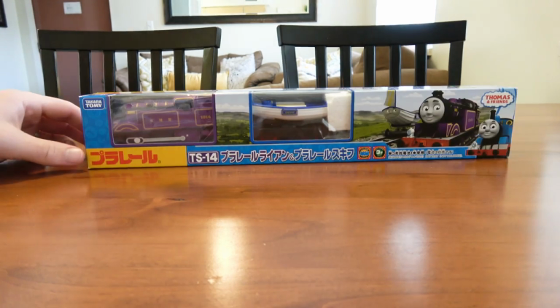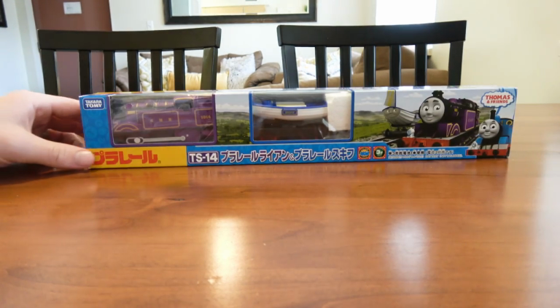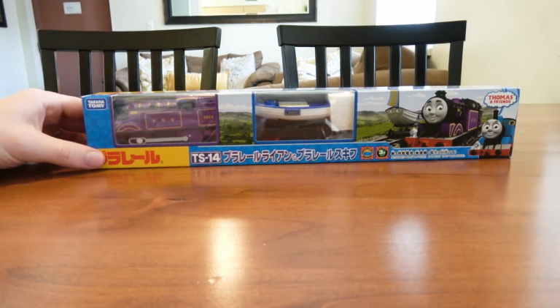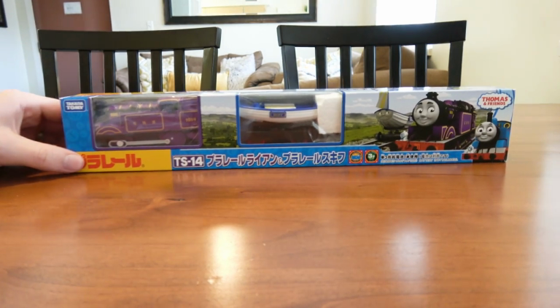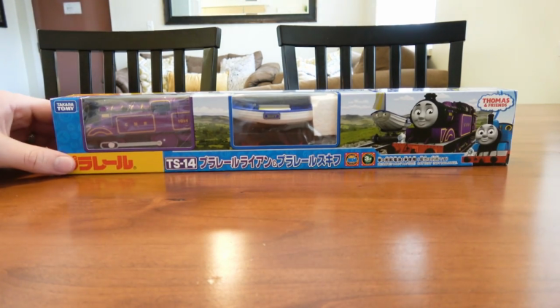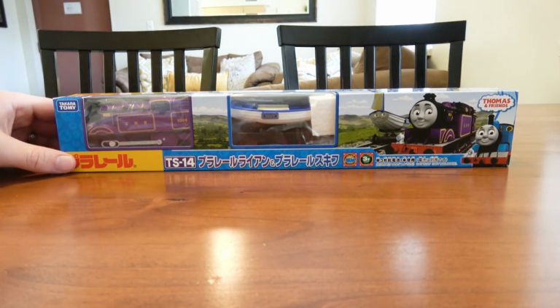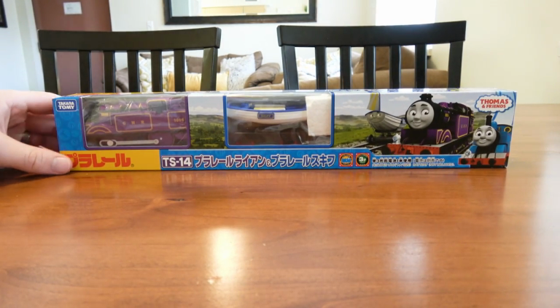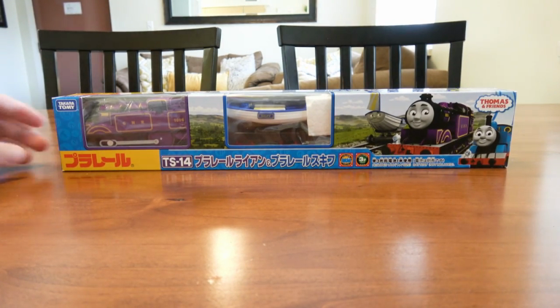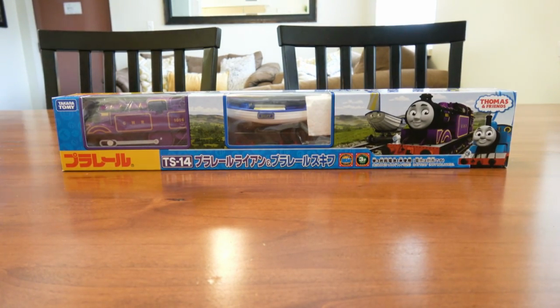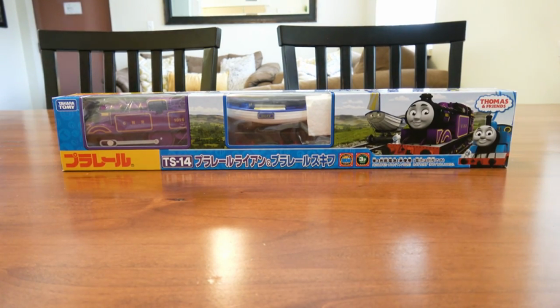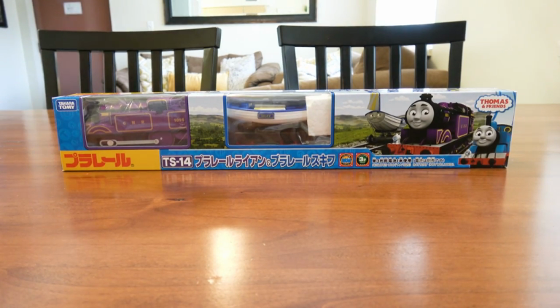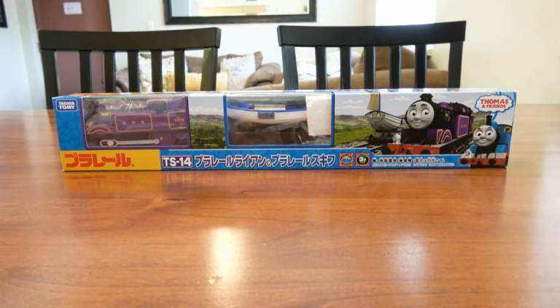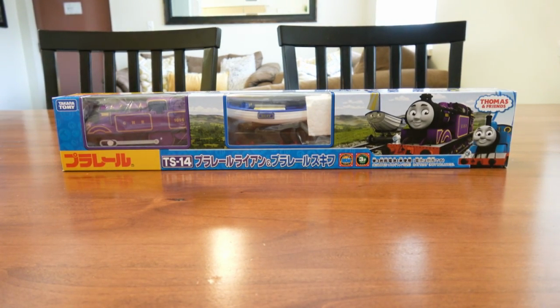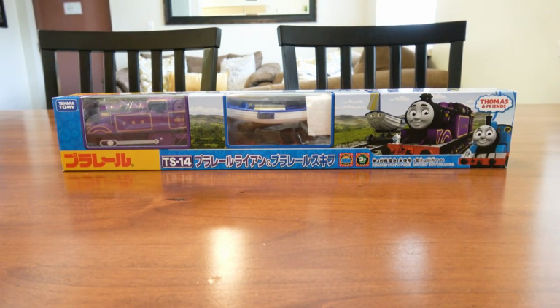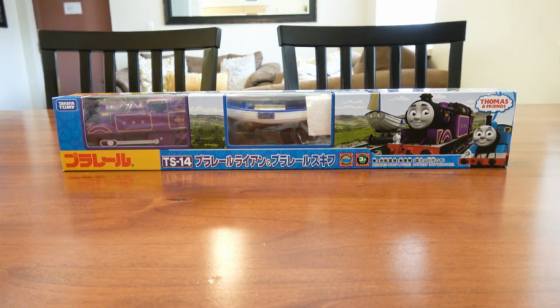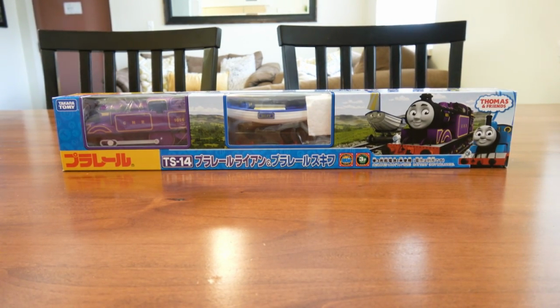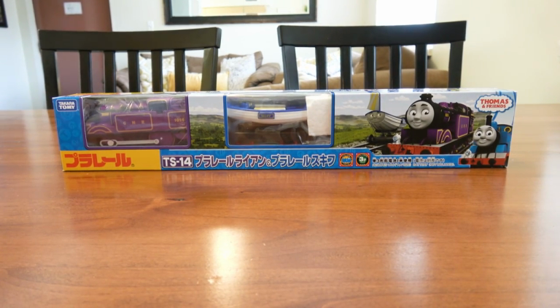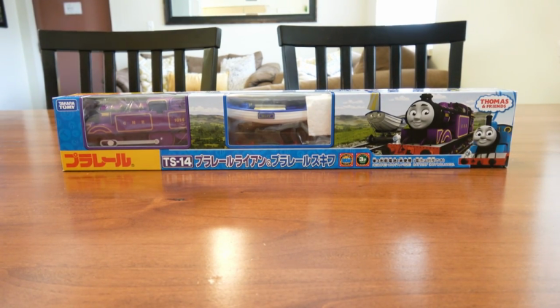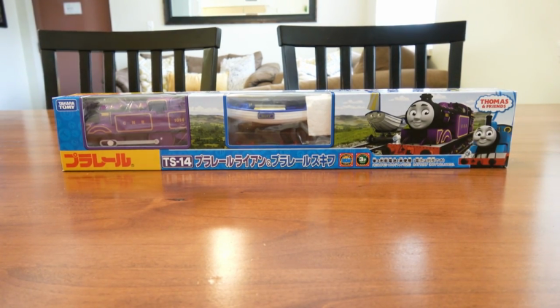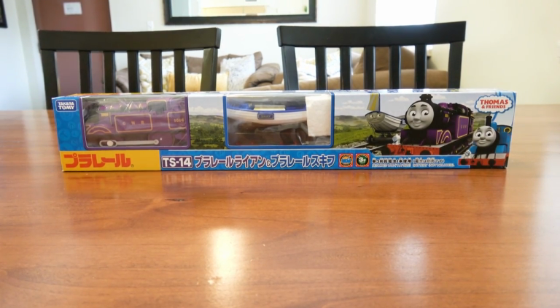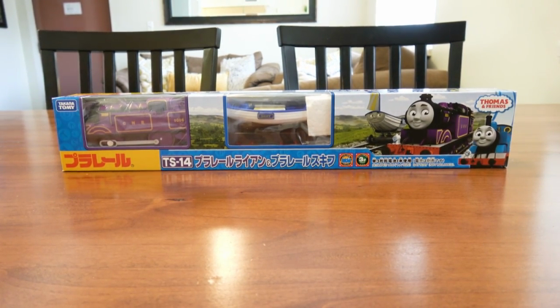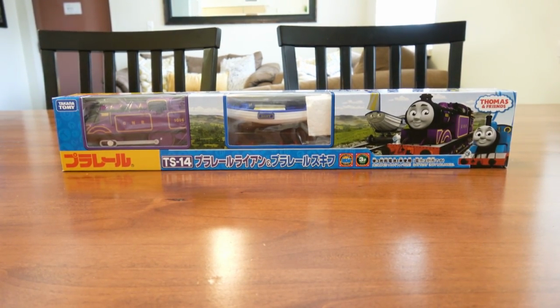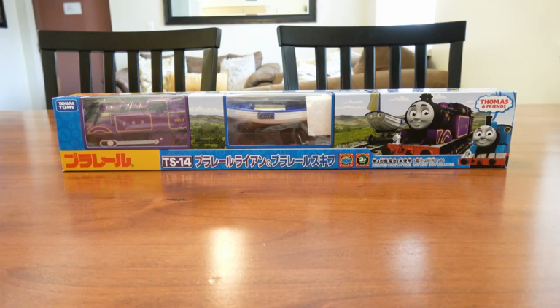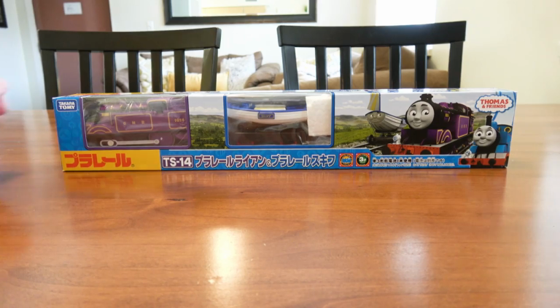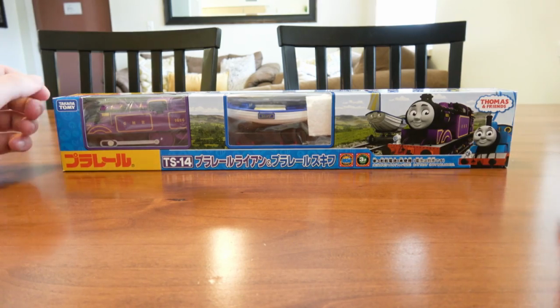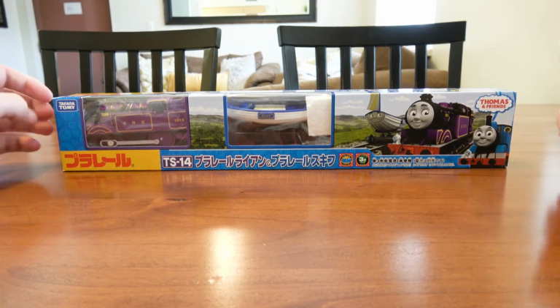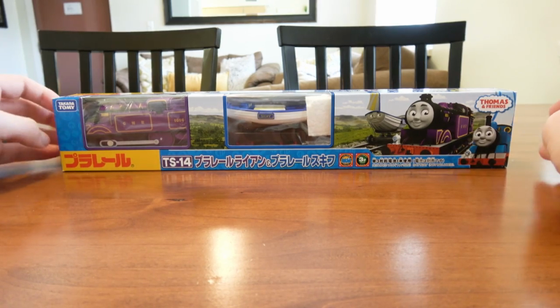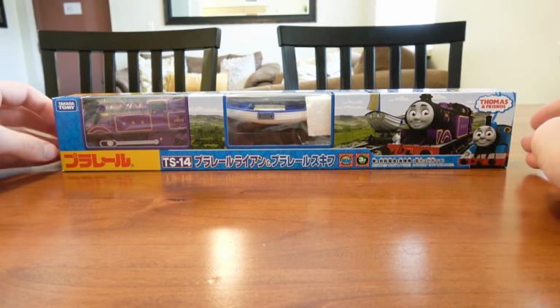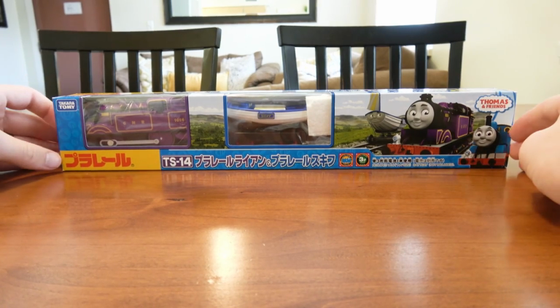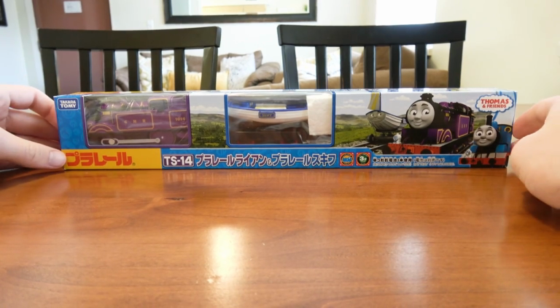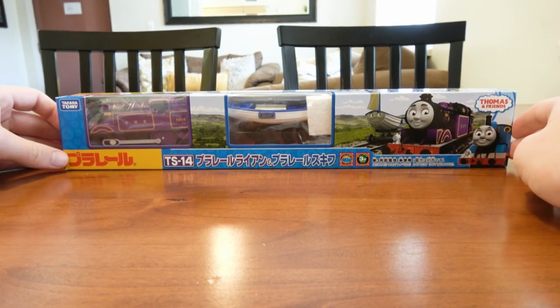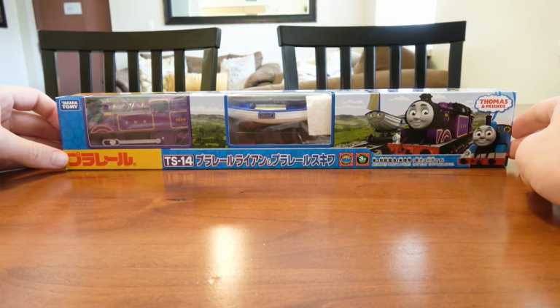Hello everyone, this is Sidekick Jason with another unboxing. Today we're going to be looking at PlayRail Ryan.